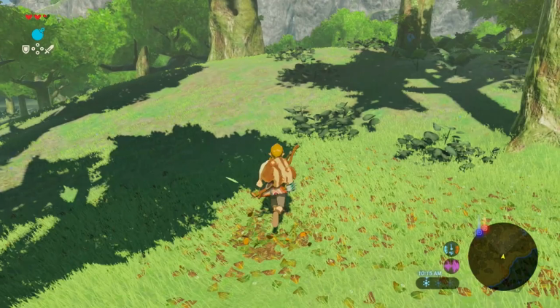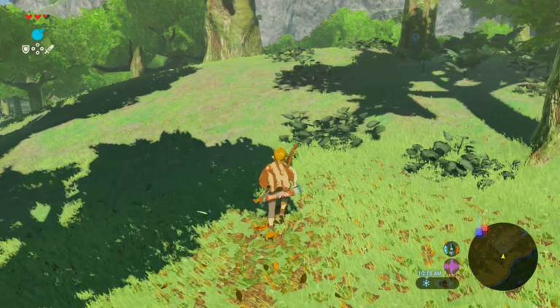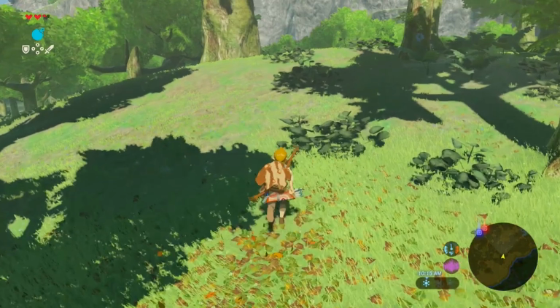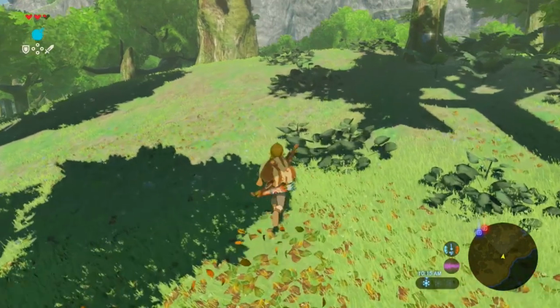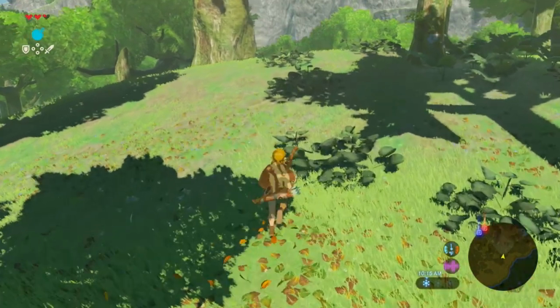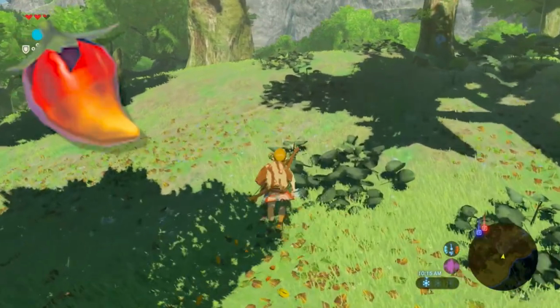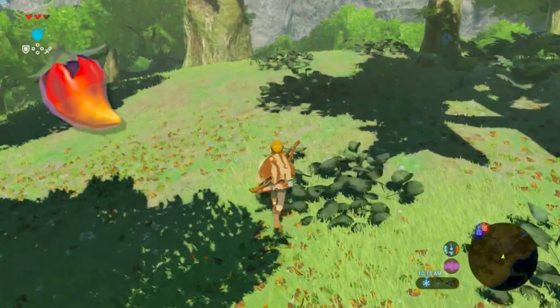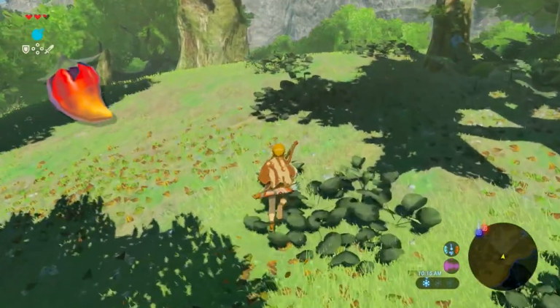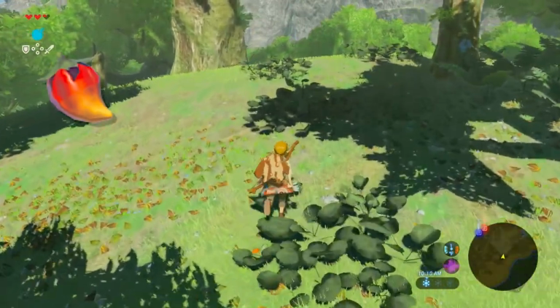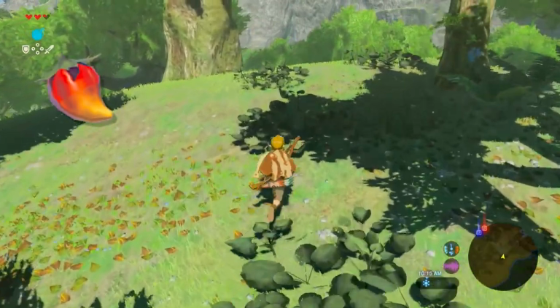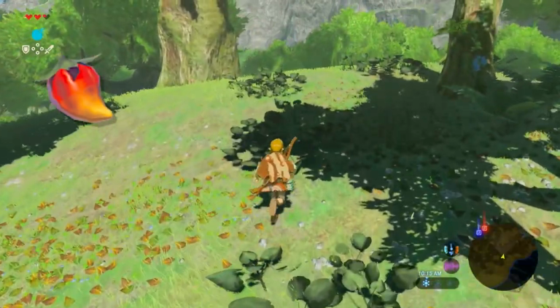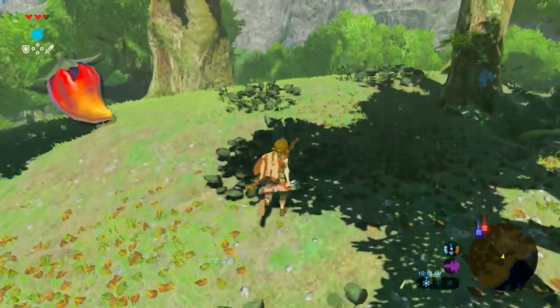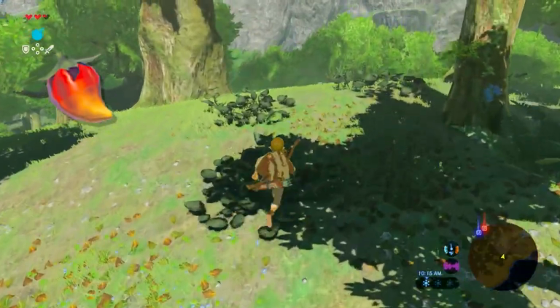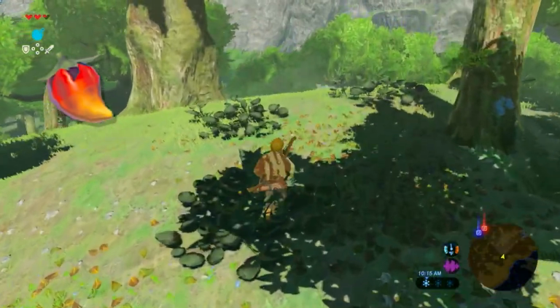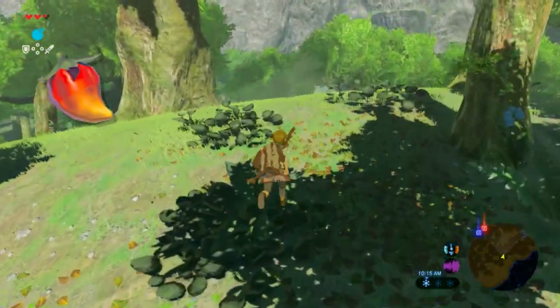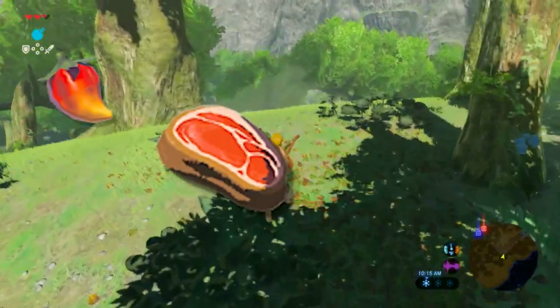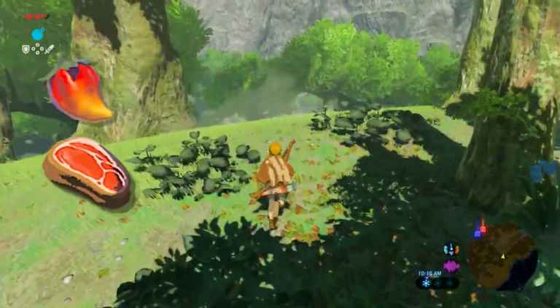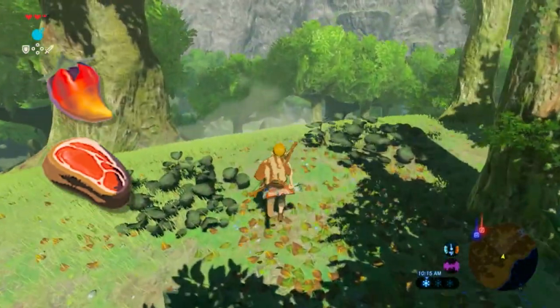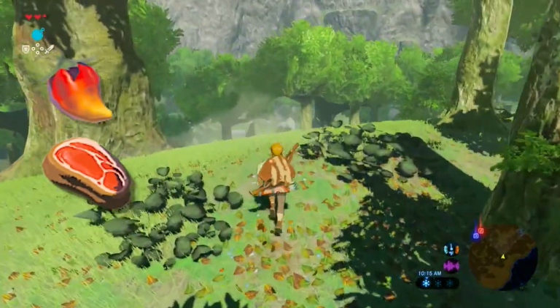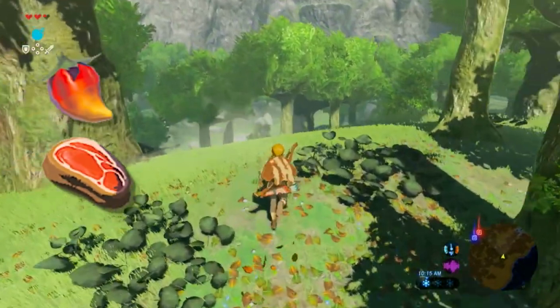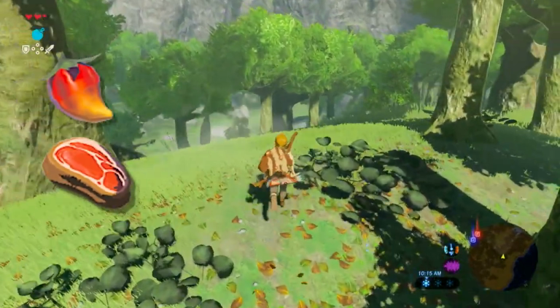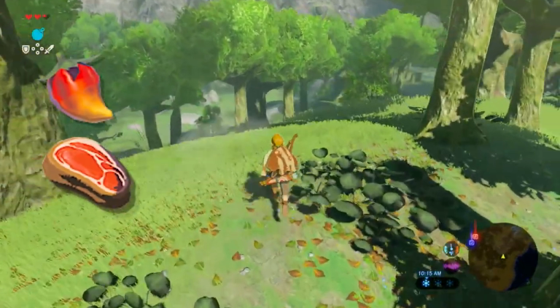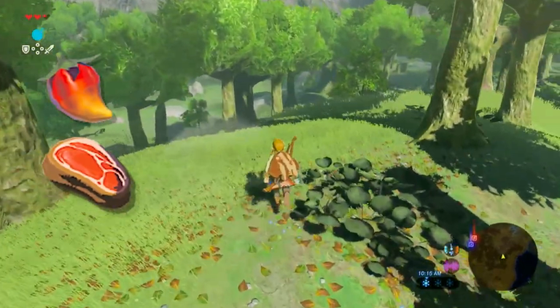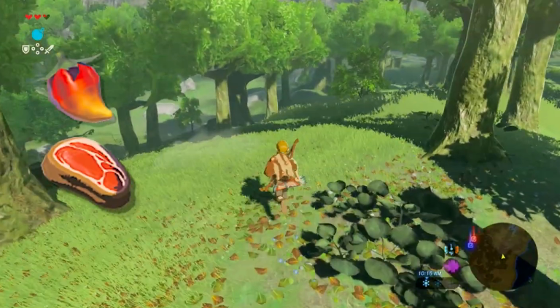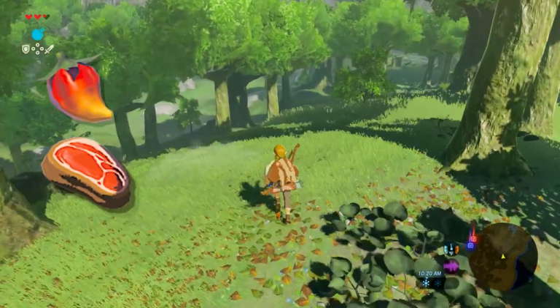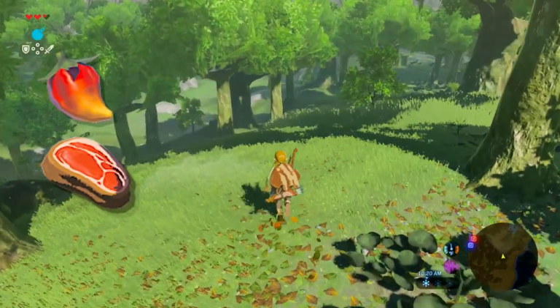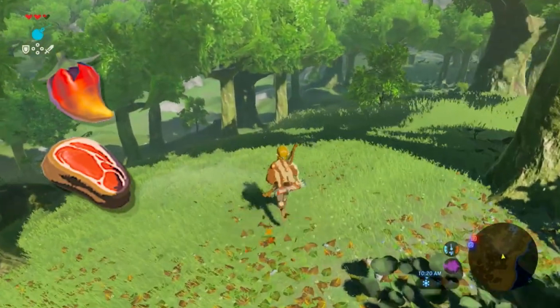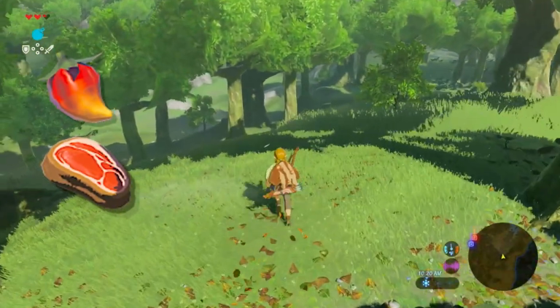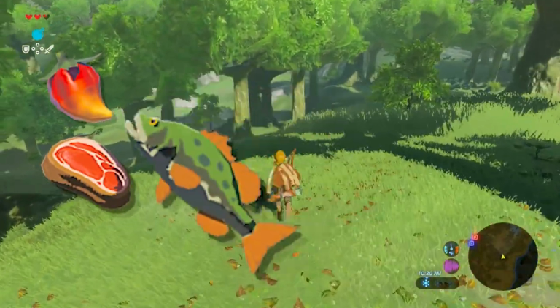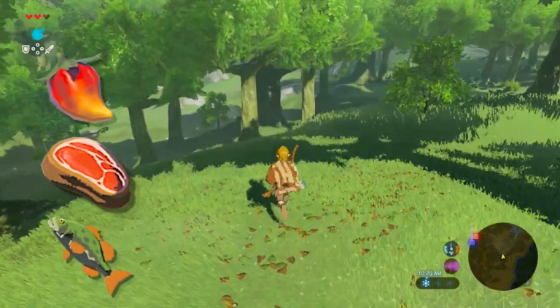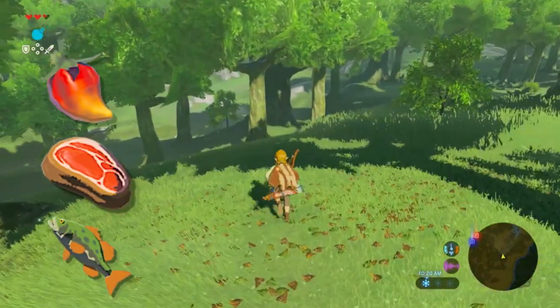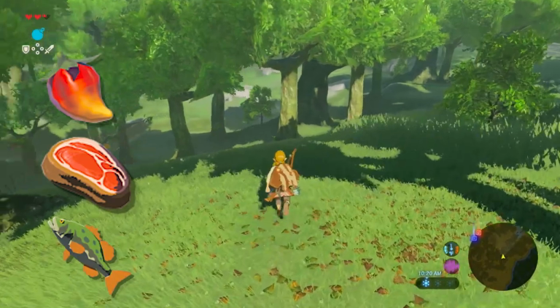The ingredients are one spicy pepper, one piece of raw meat, and one Hyrule Bass.